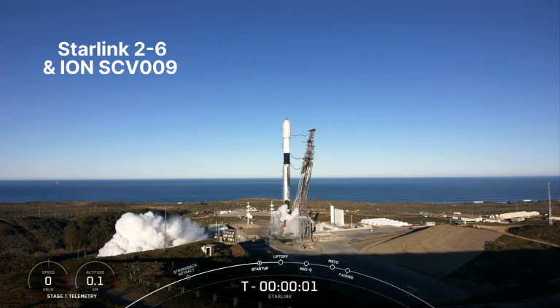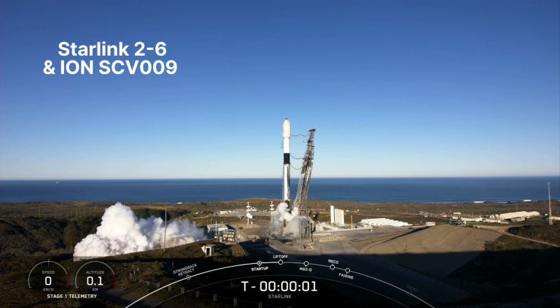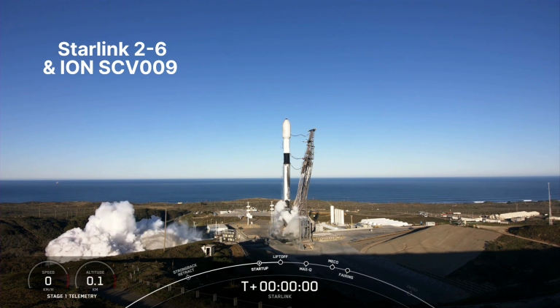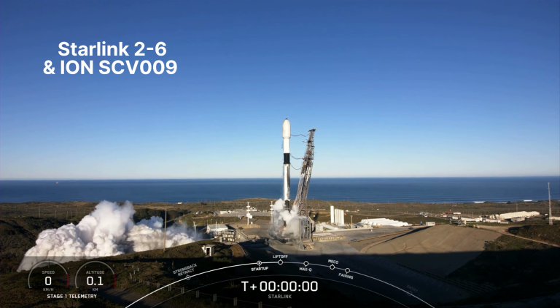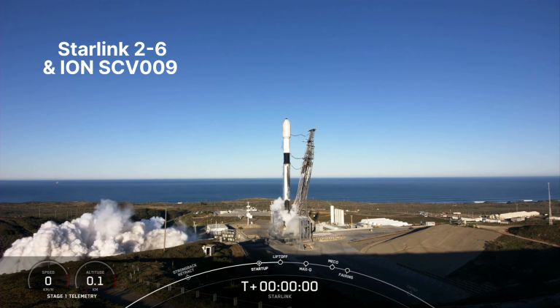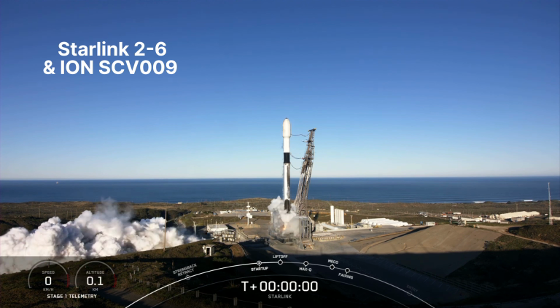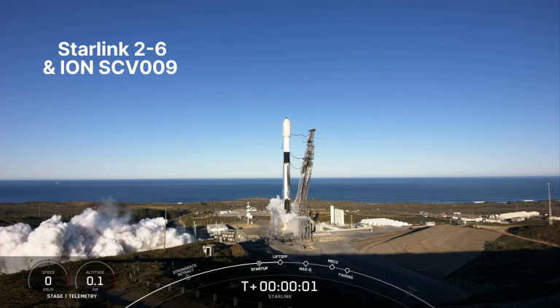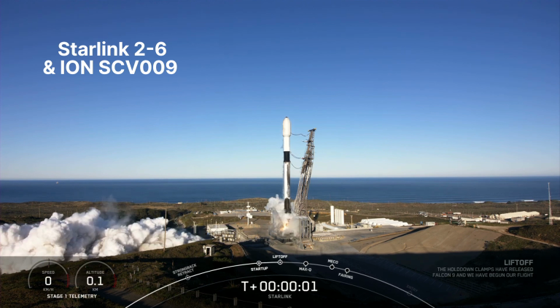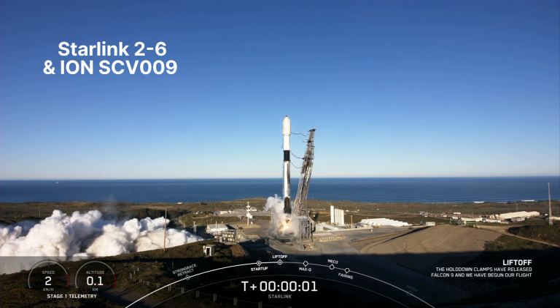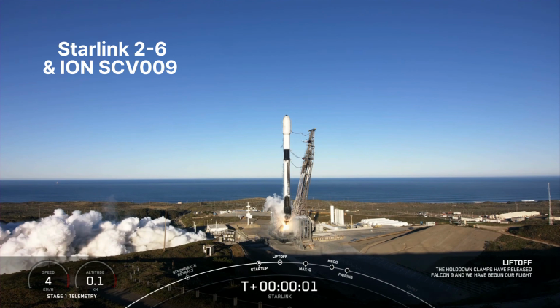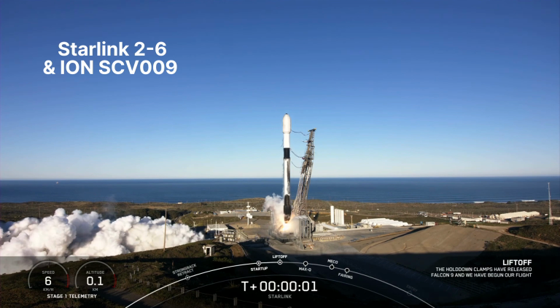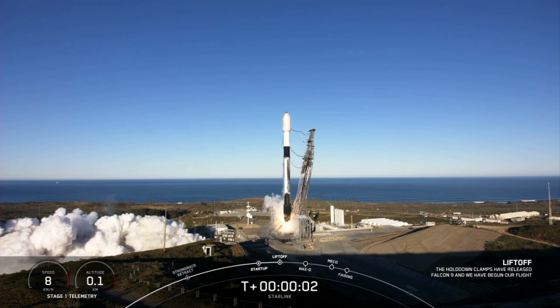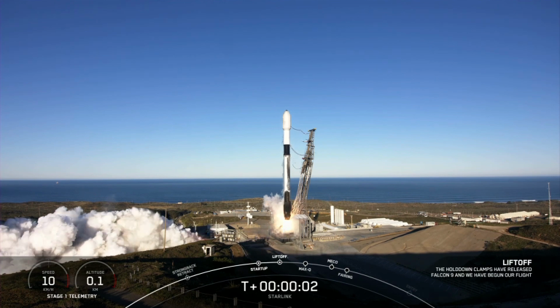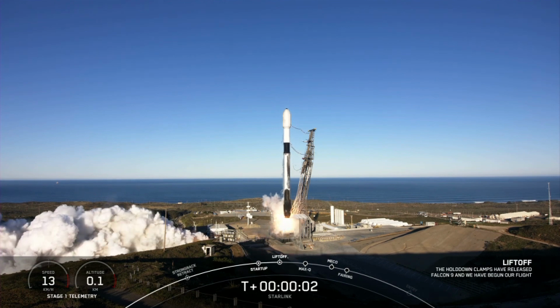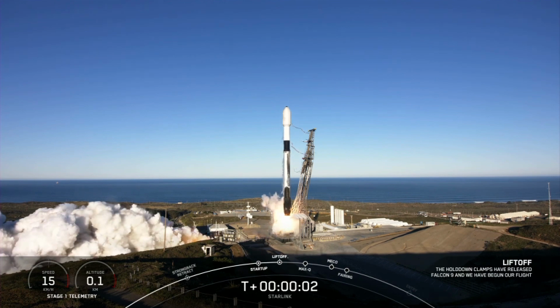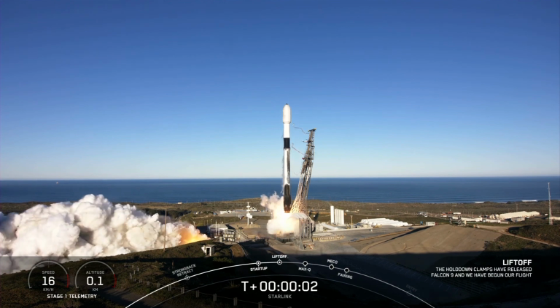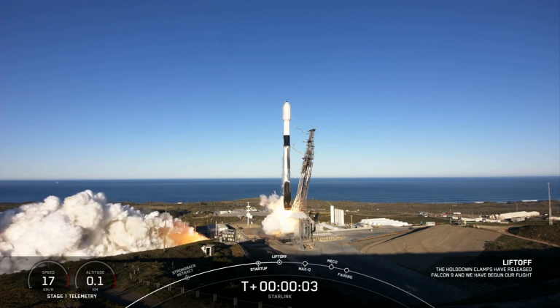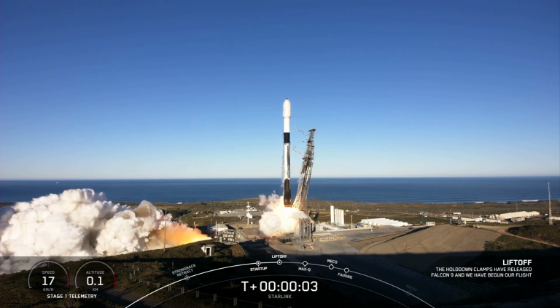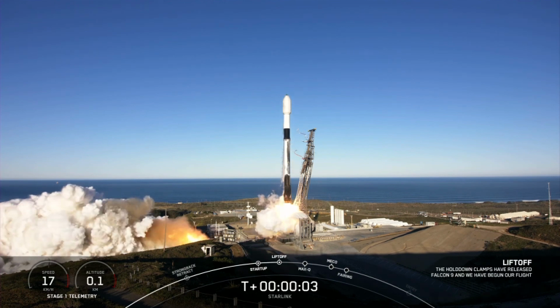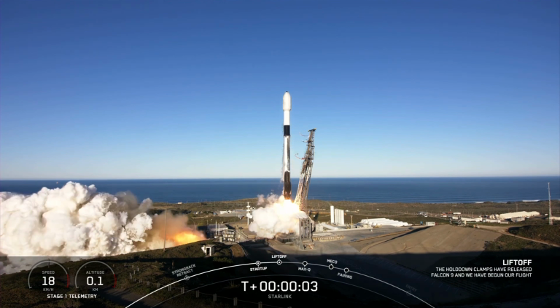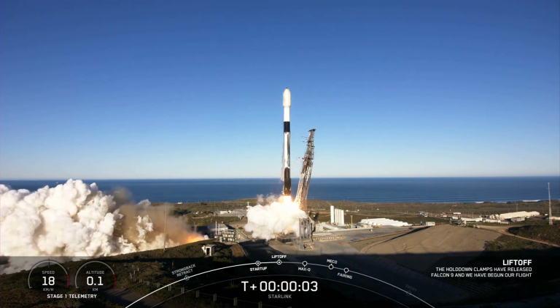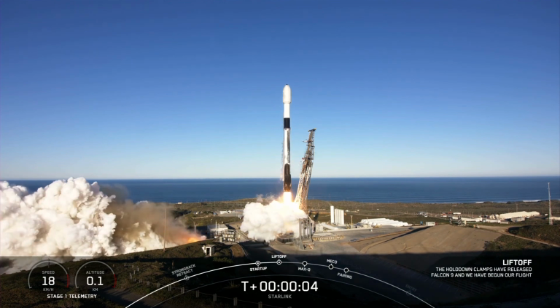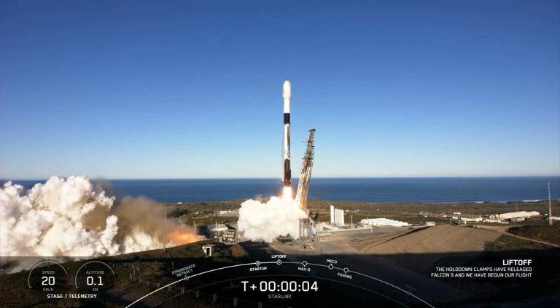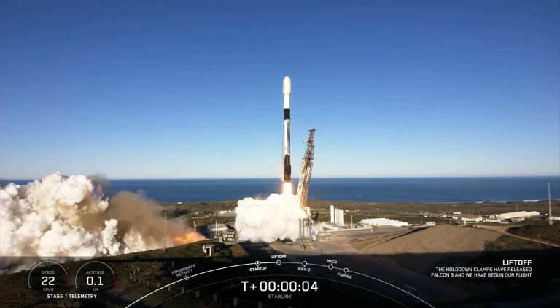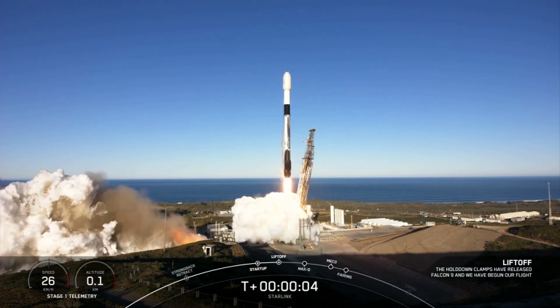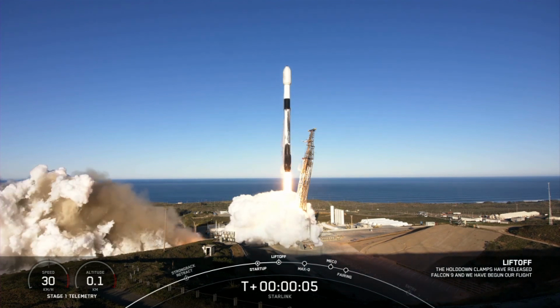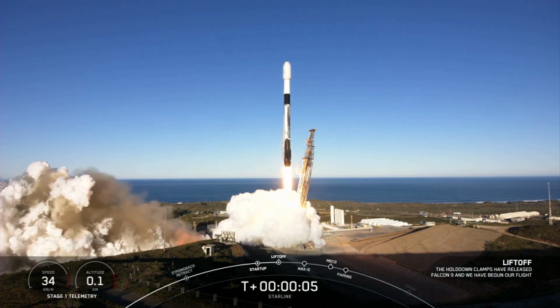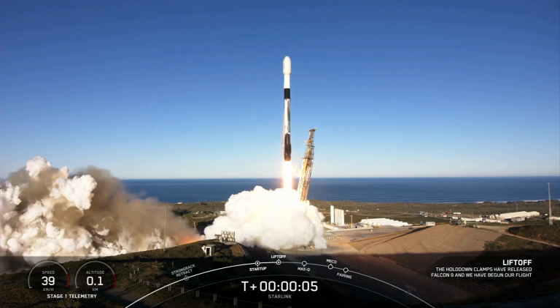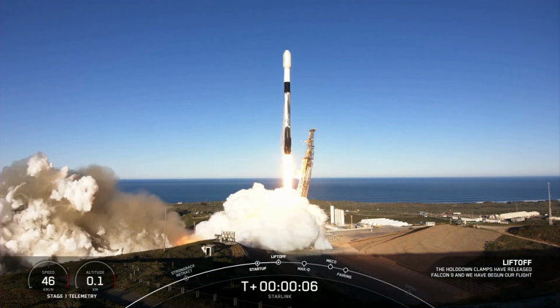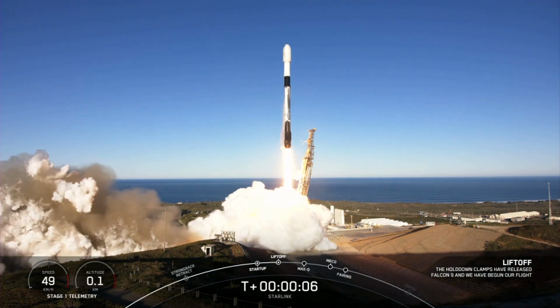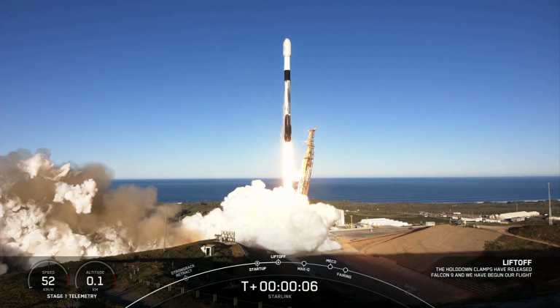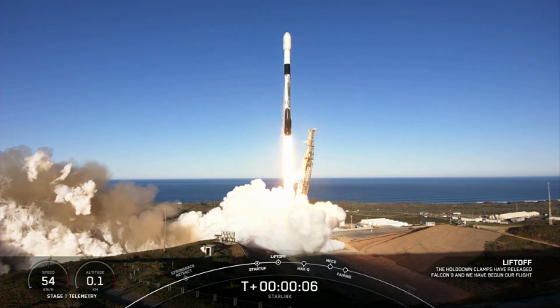Engines full power, and liftoff of Starlink 2-6. Go Falcon, go Starlink.